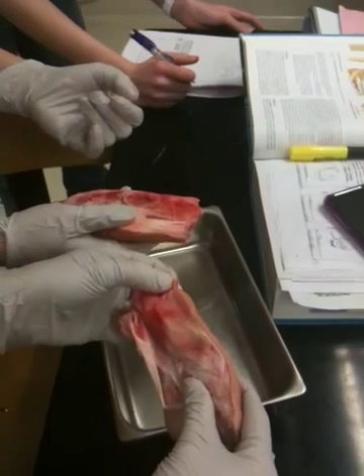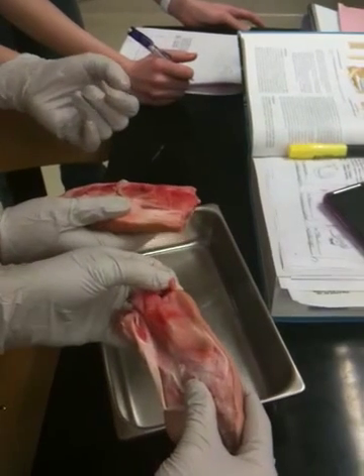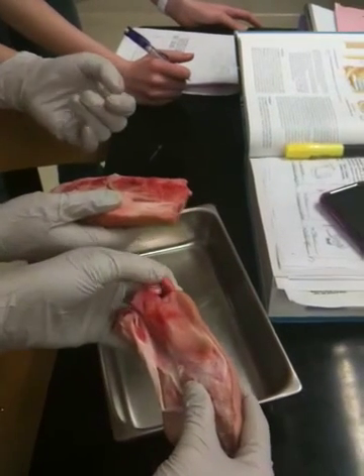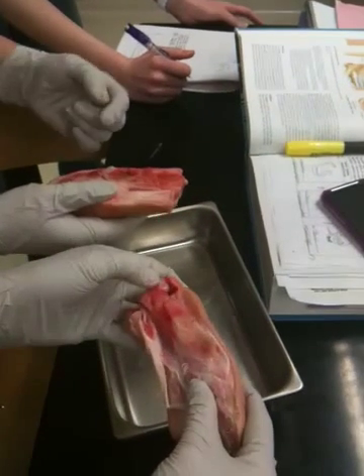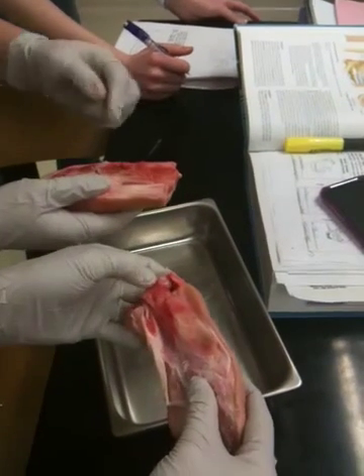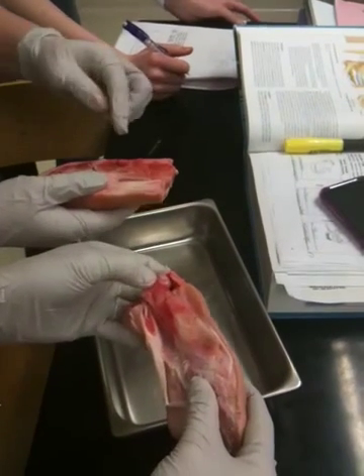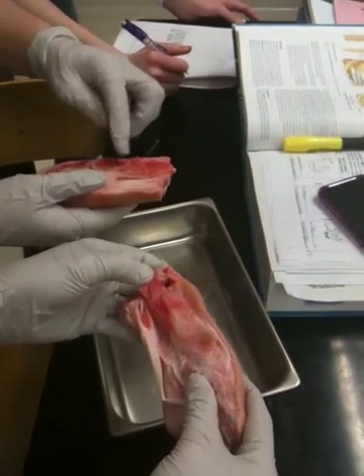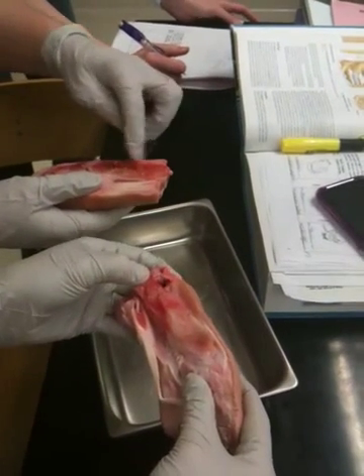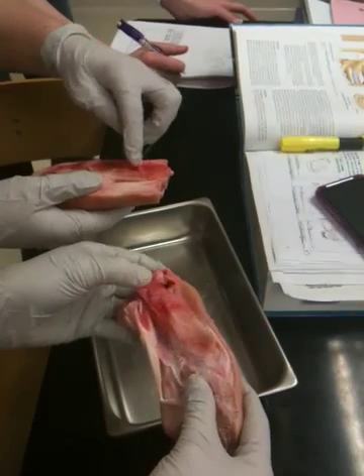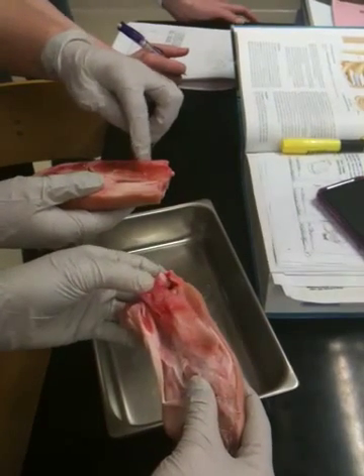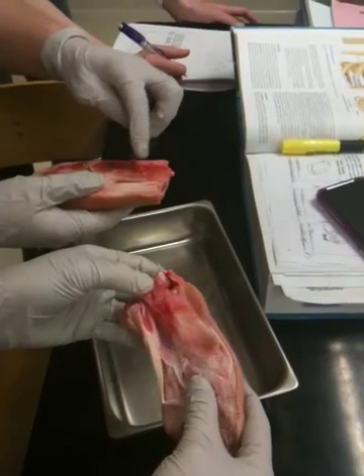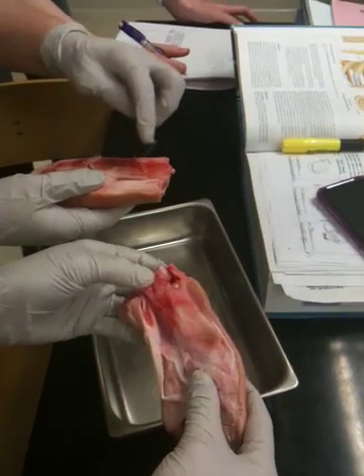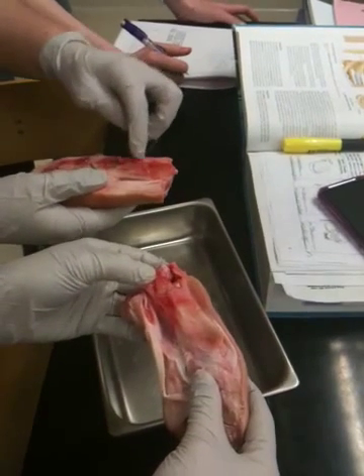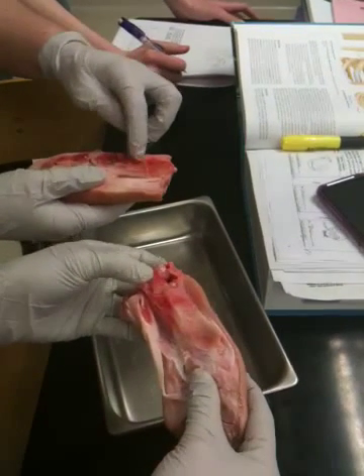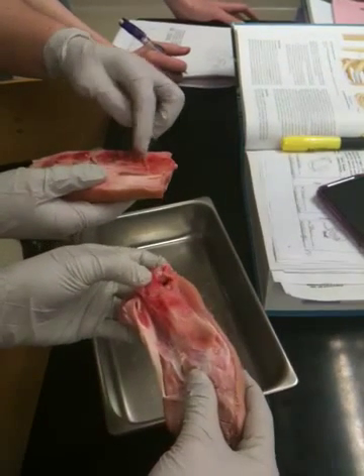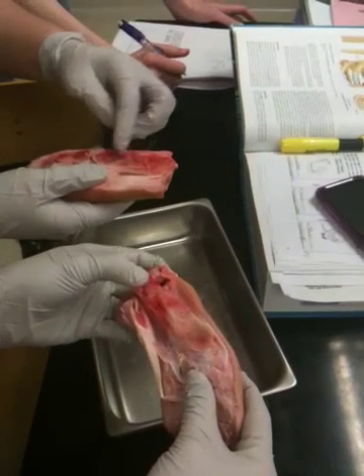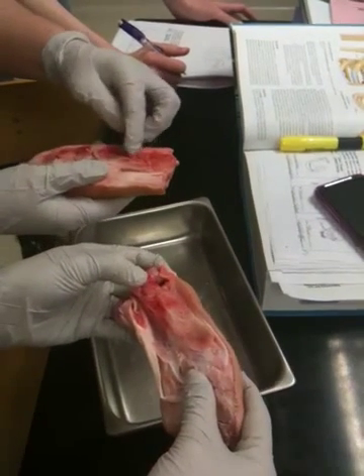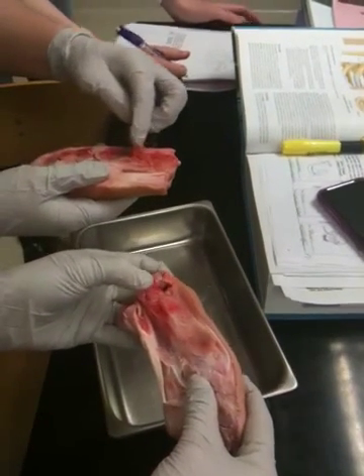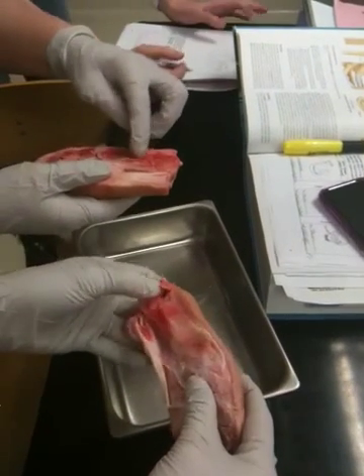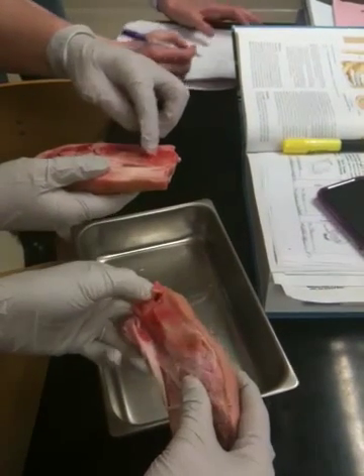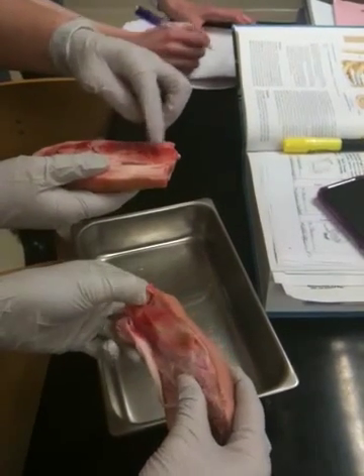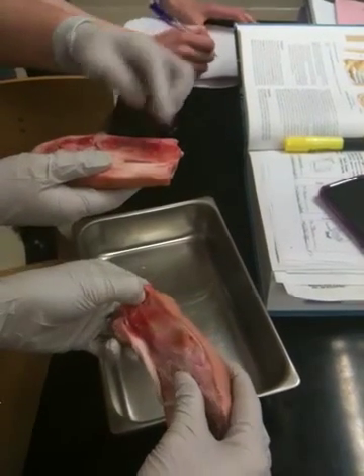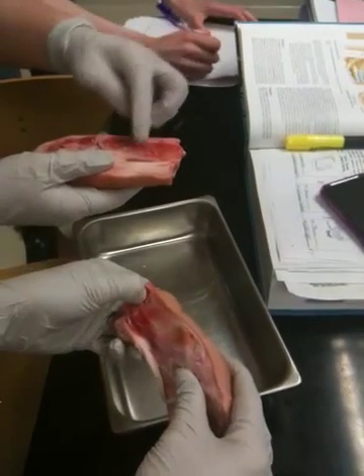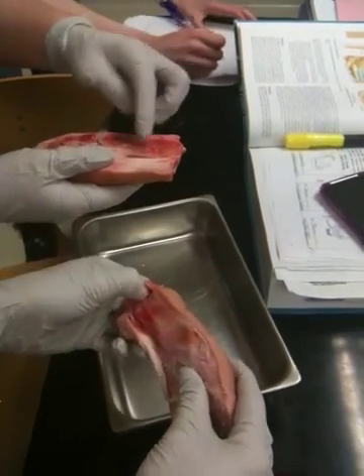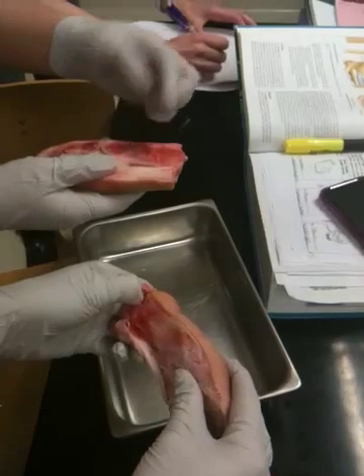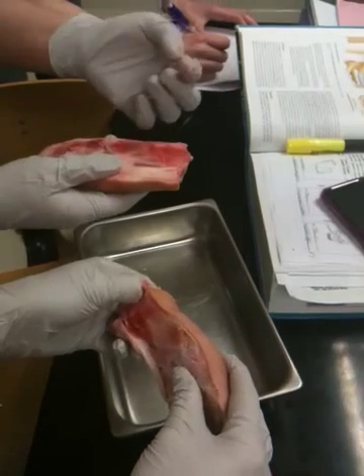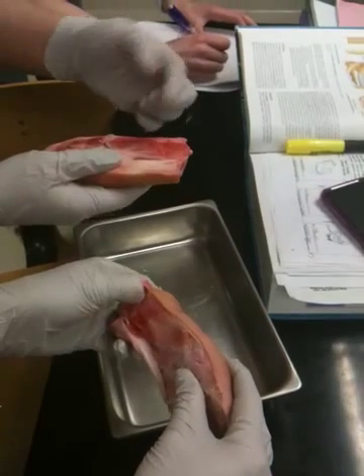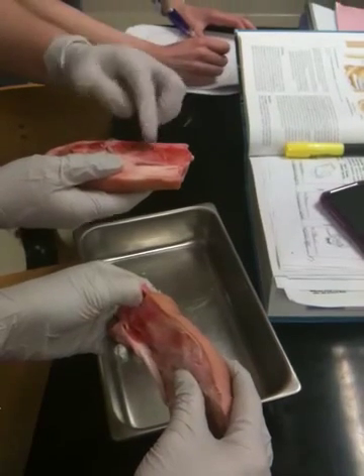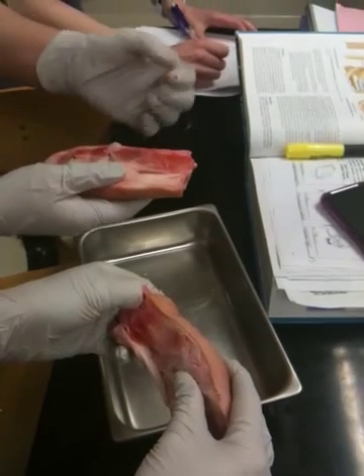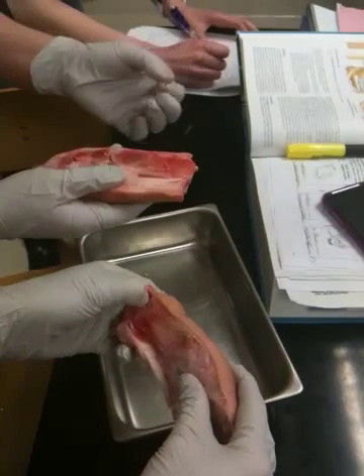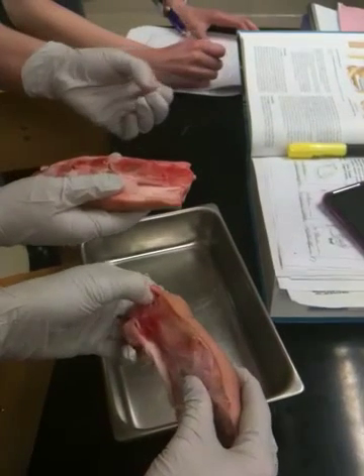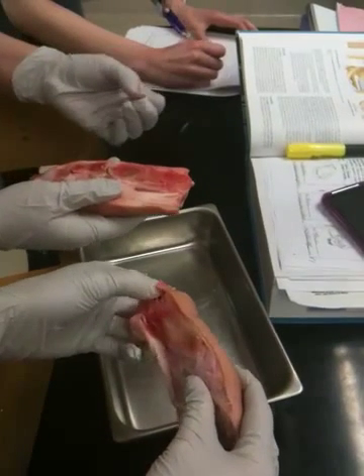The yellow bone marrow — that's where it's found. That's what's in the medullary cavity. That's what this goopy stuff is — that's the yellow bone marrow.